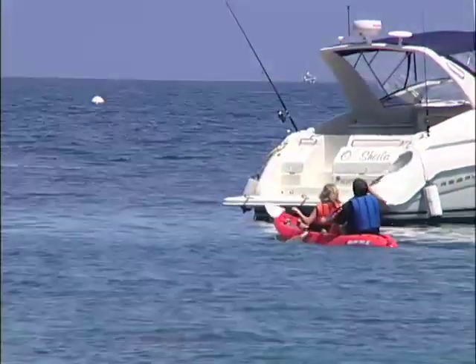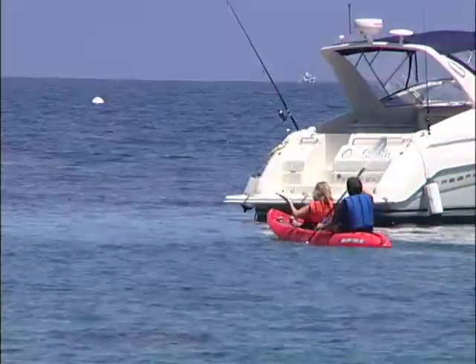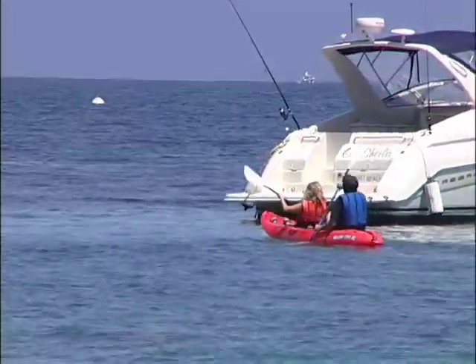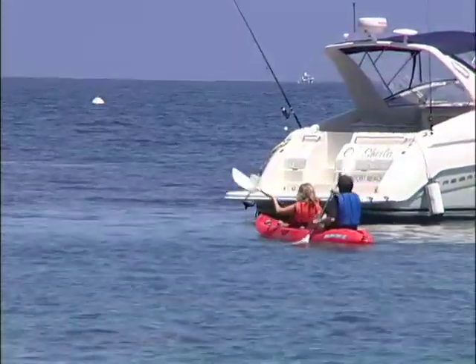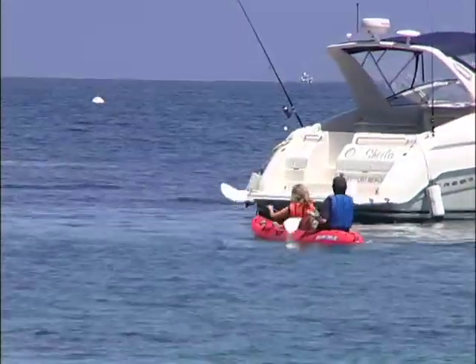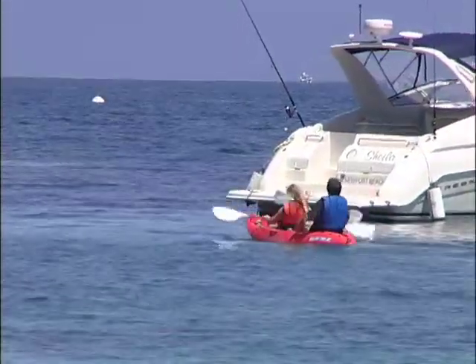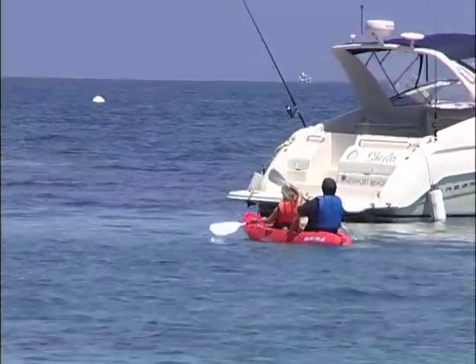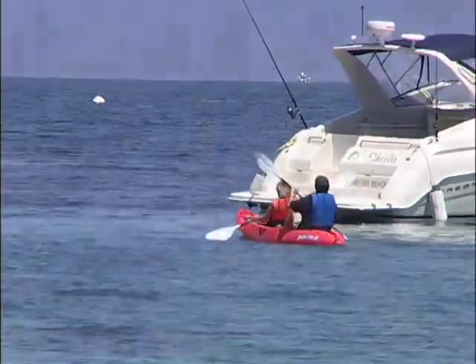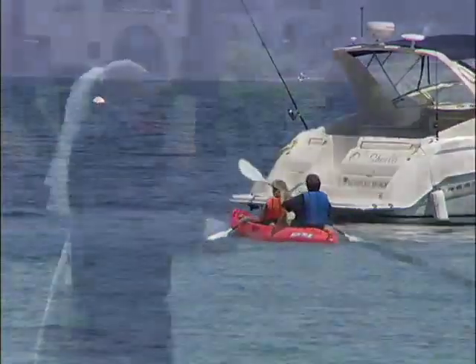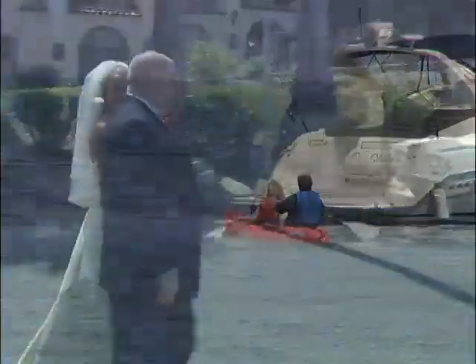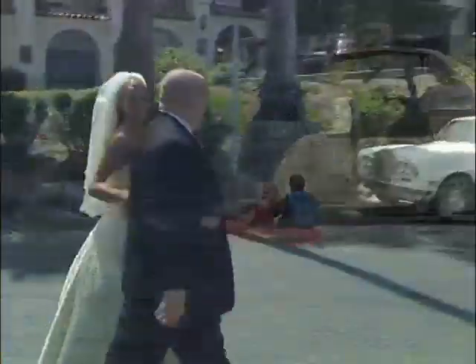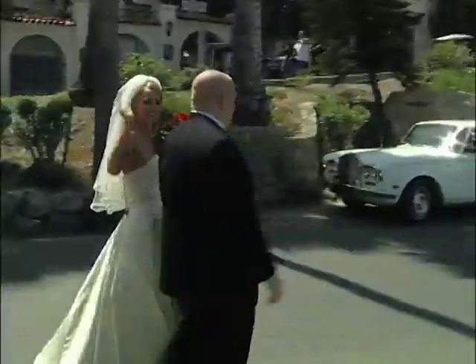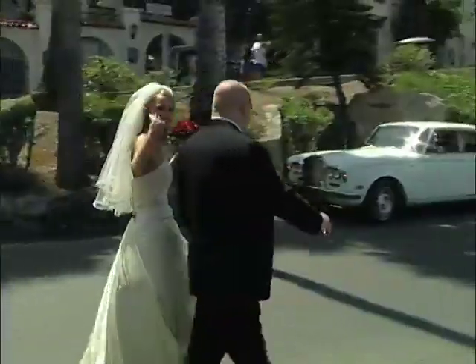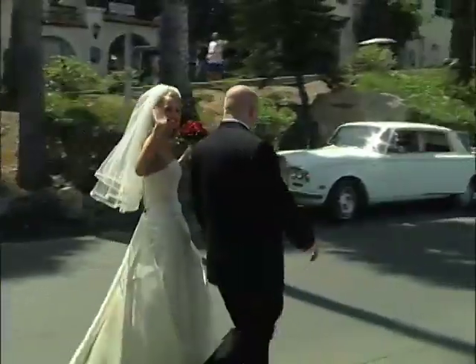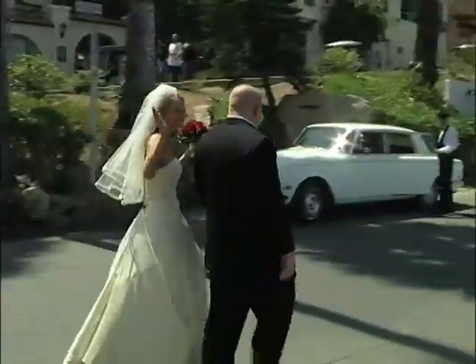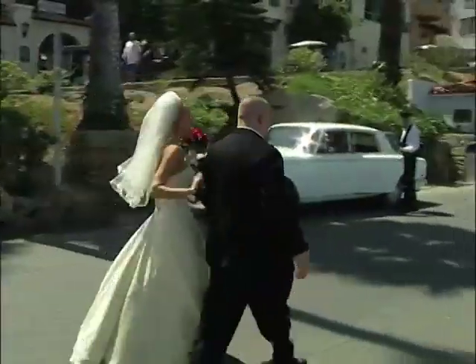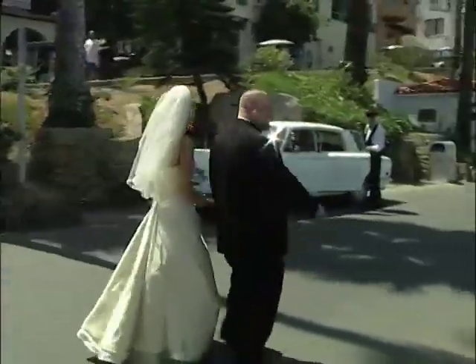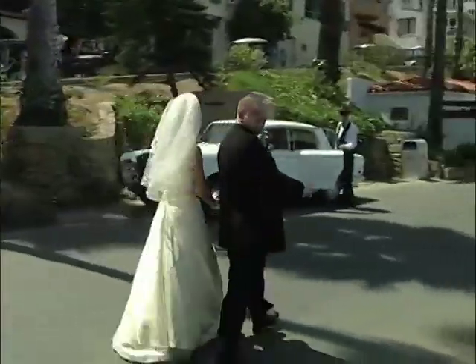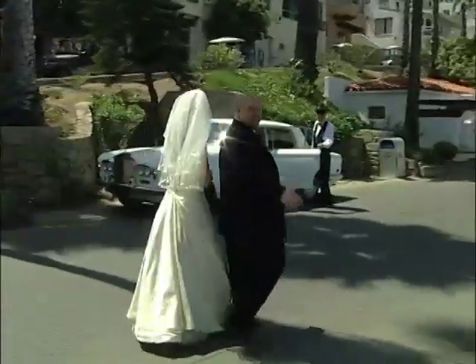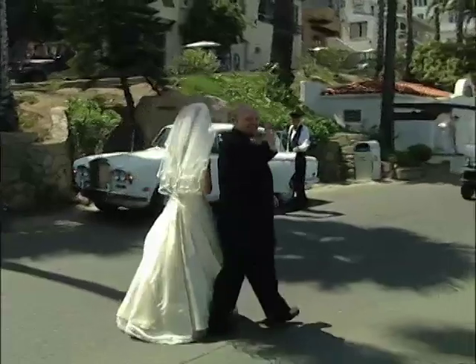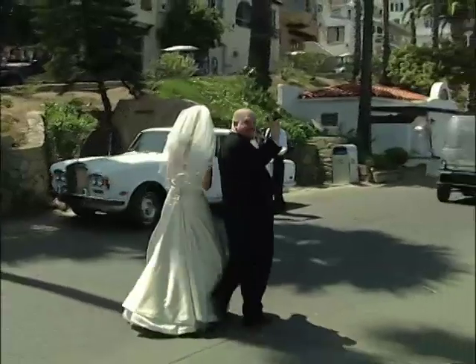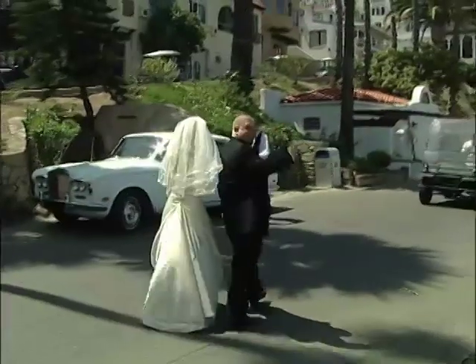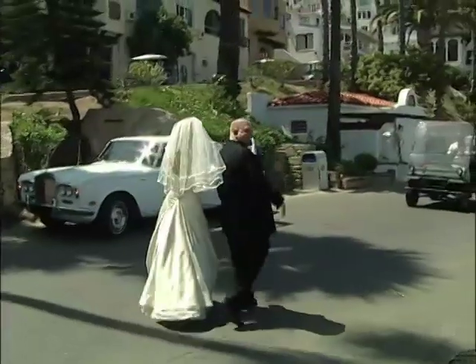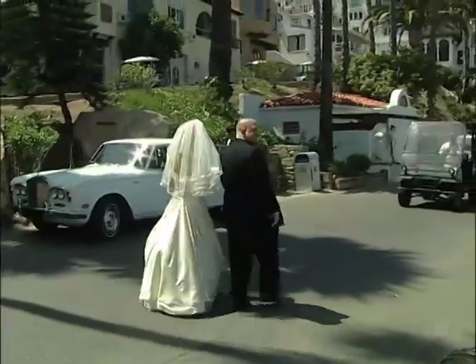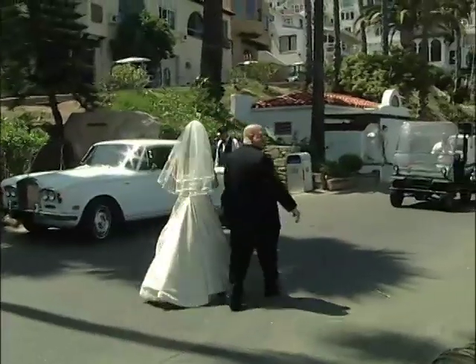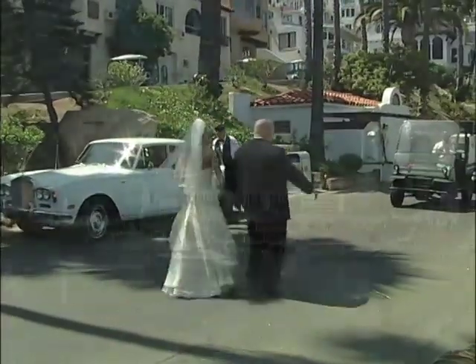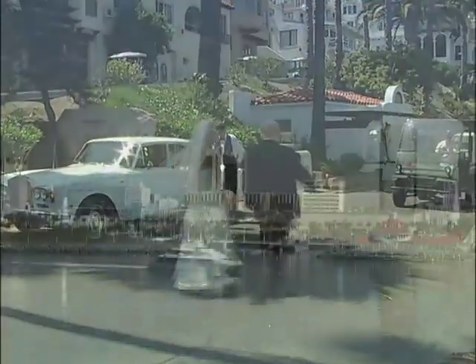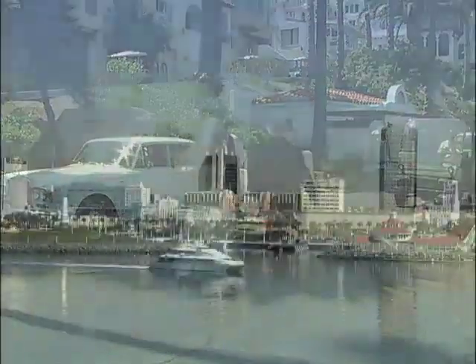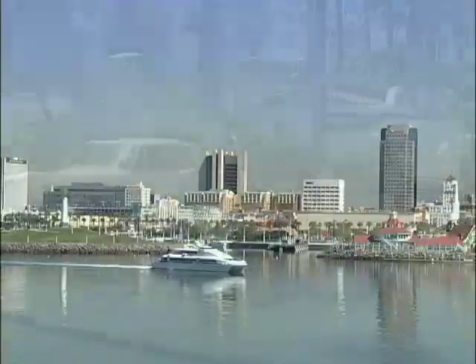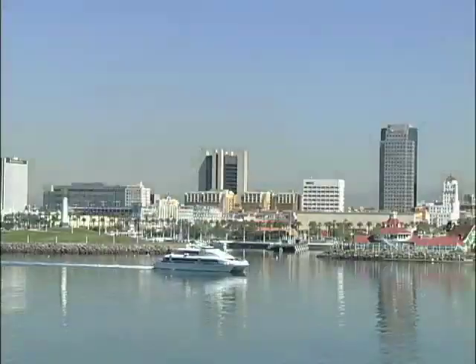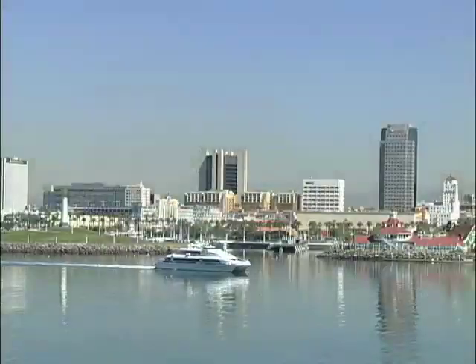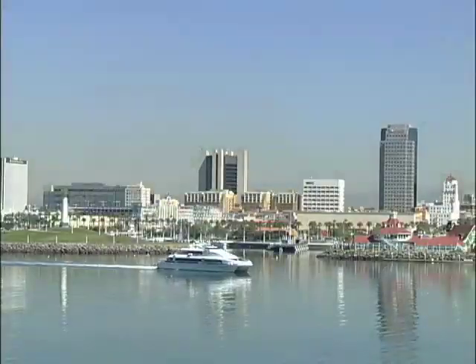There's just so much to see and do in Catalina and Long Beach — it's hard to pack it all into a weekend. Guess we'll have to plan another visit here.